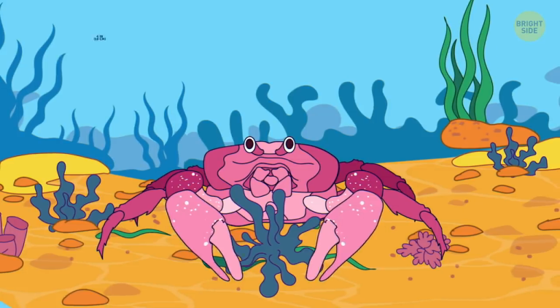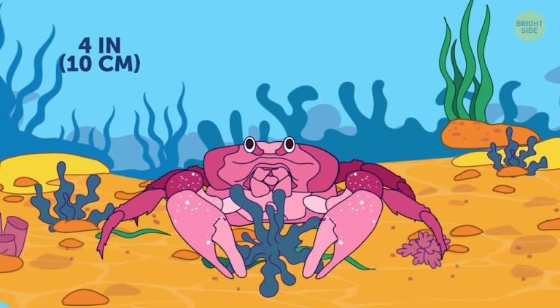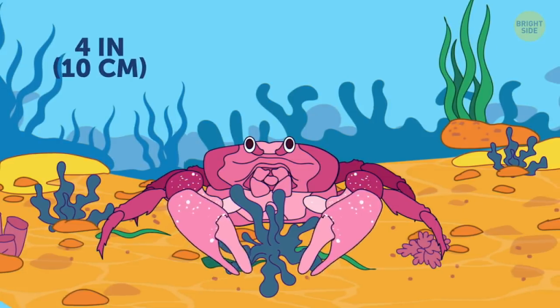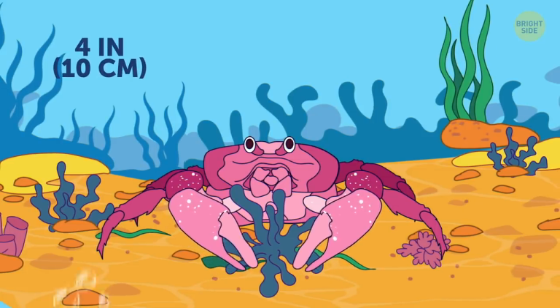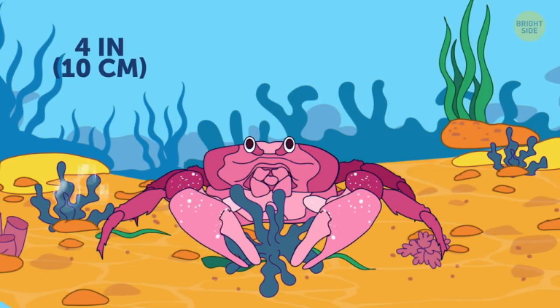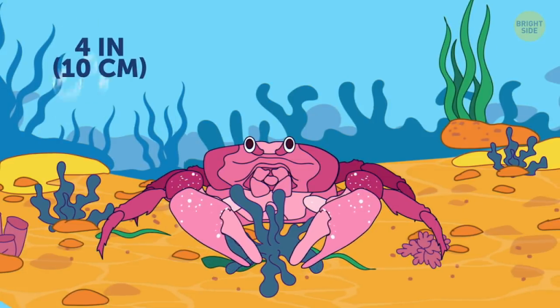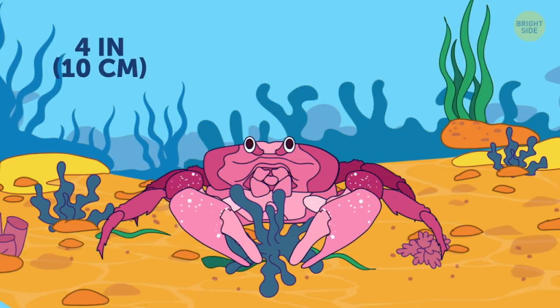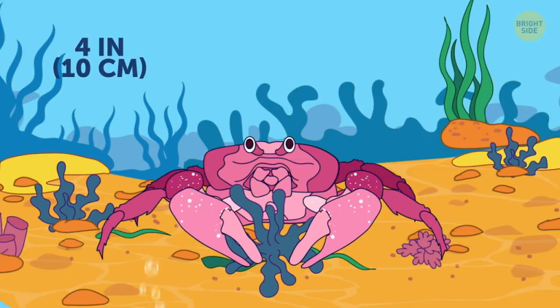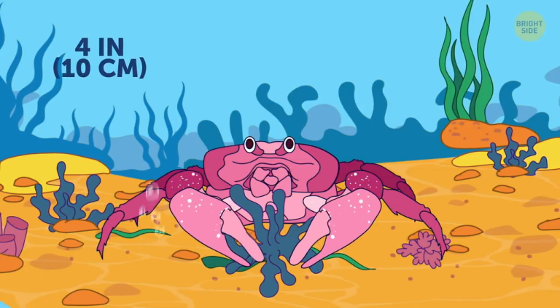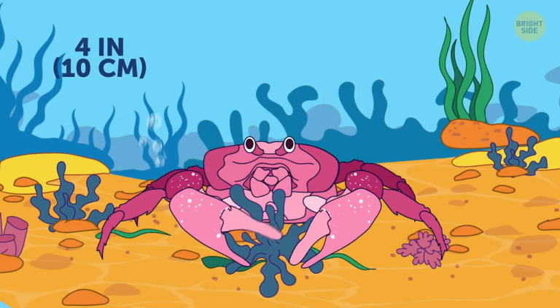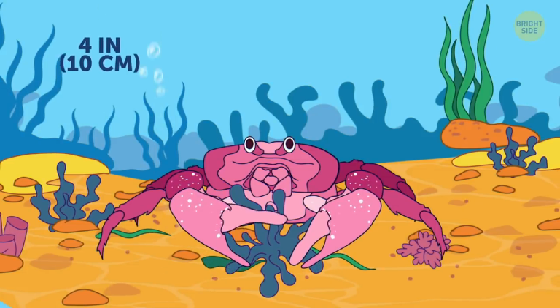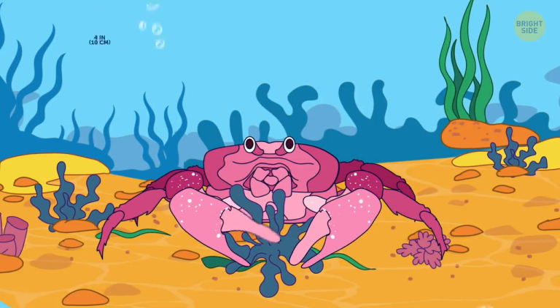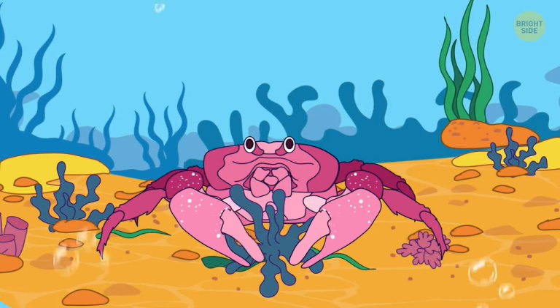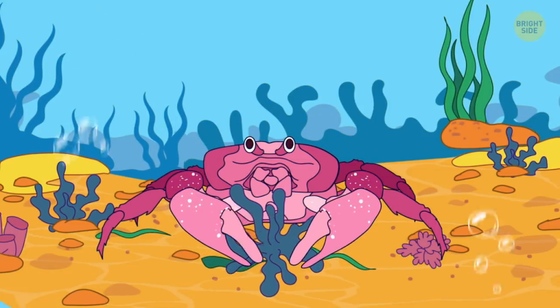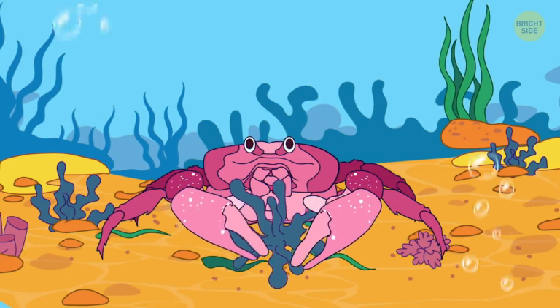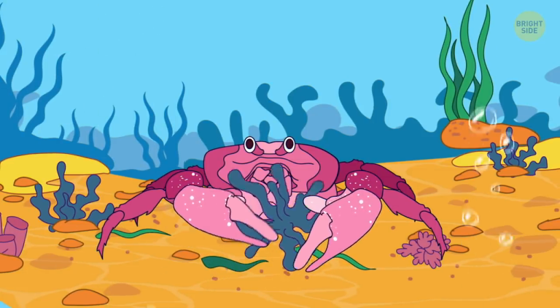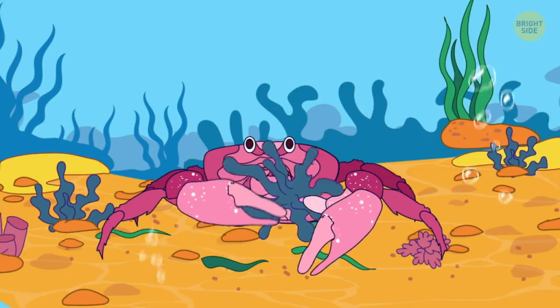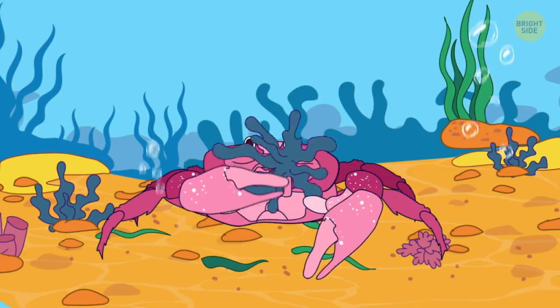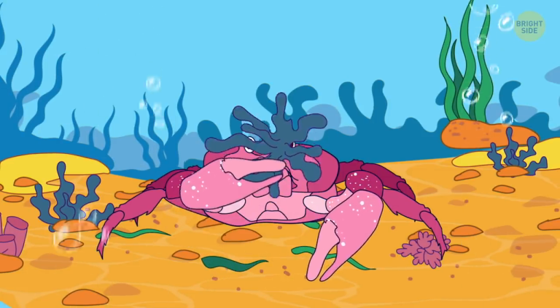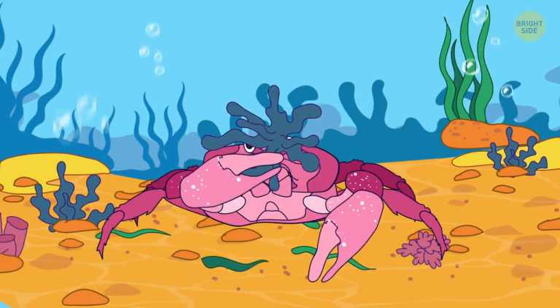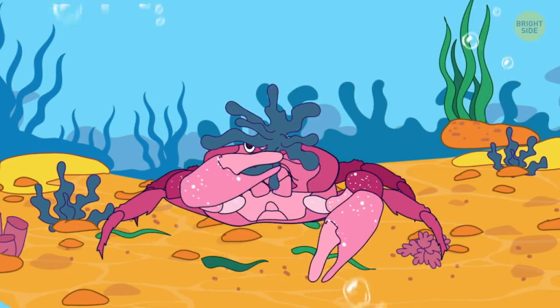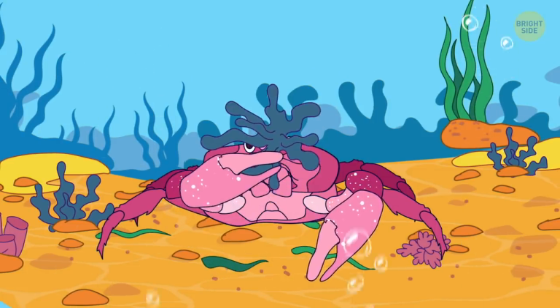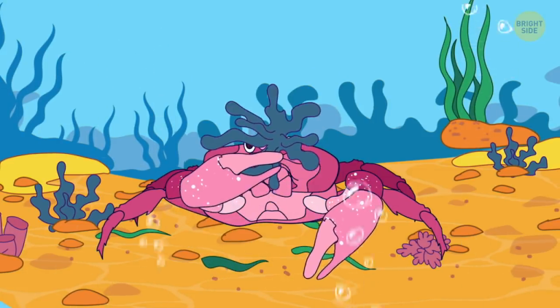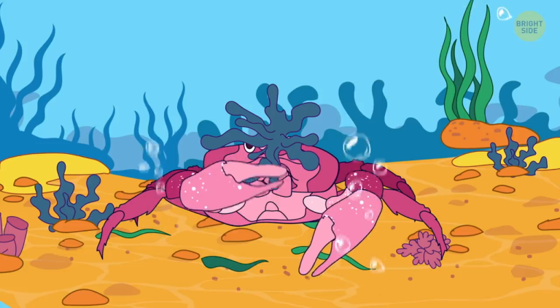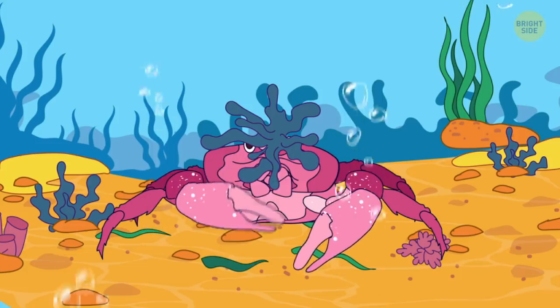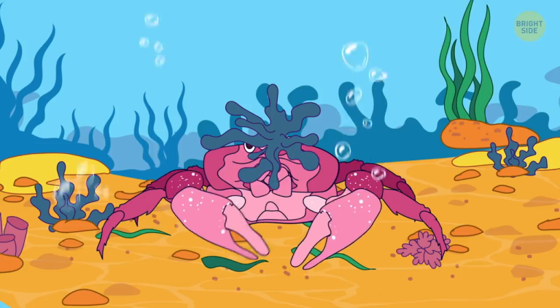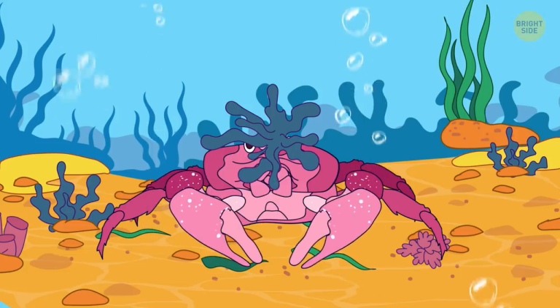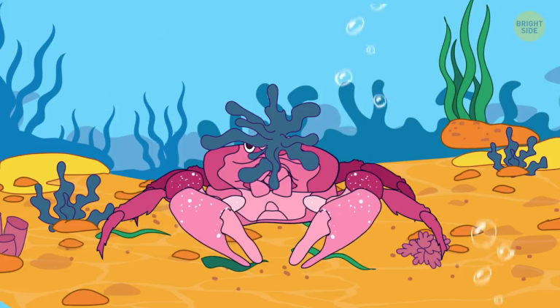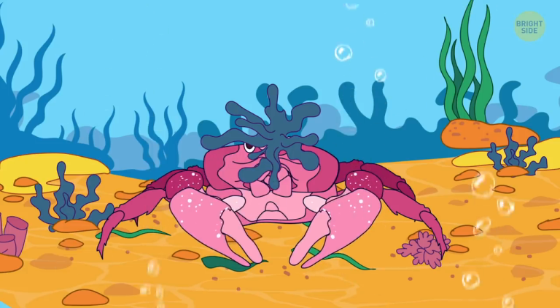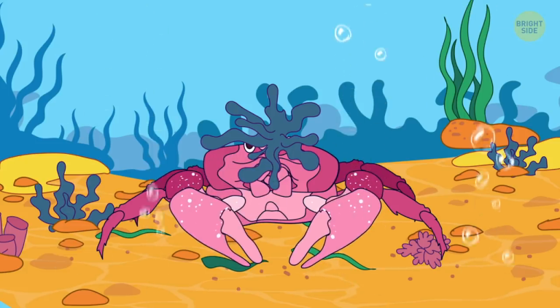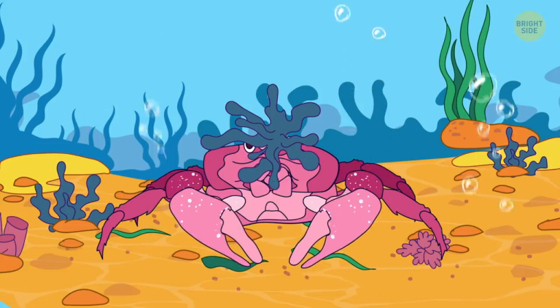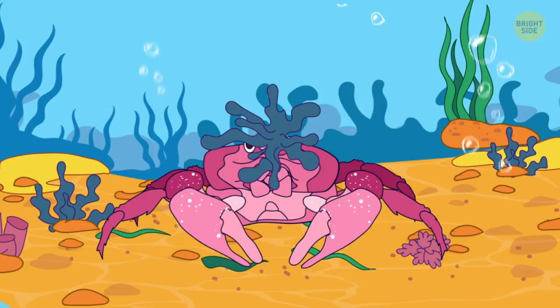Decorator crab attaches parts of coral reefs it dwells in to its body thanks to its adhesive properties.